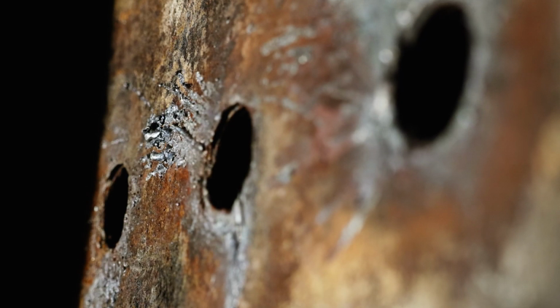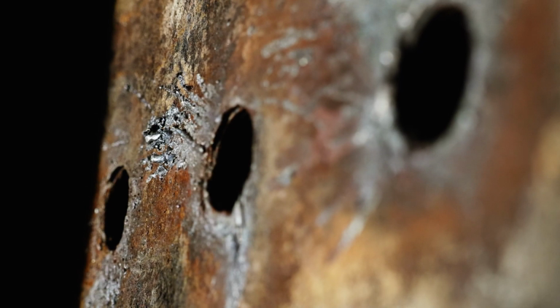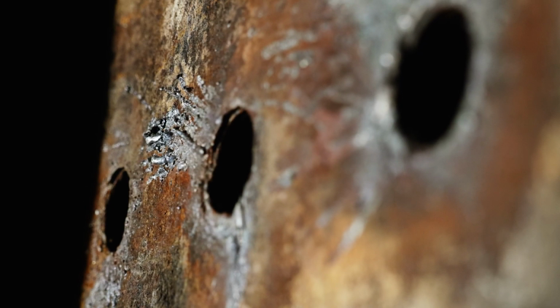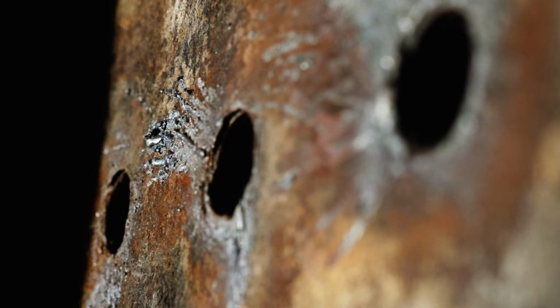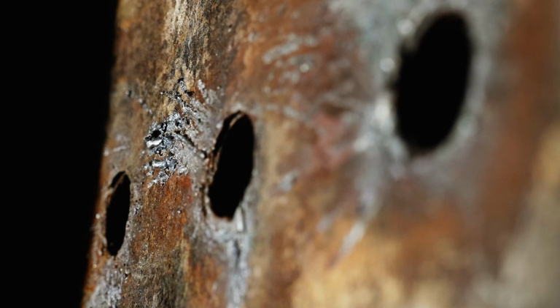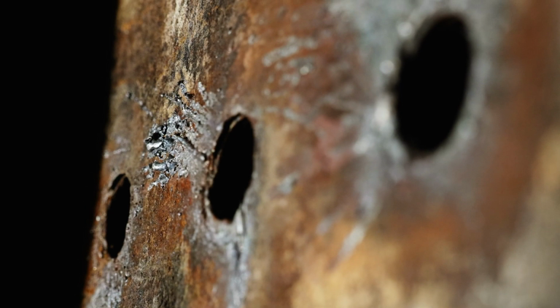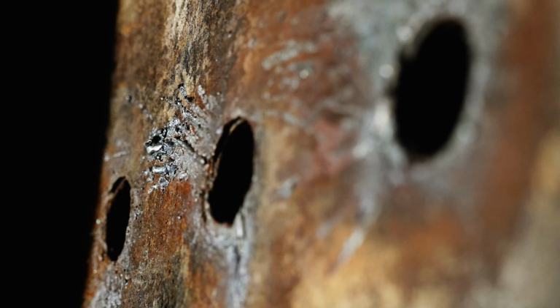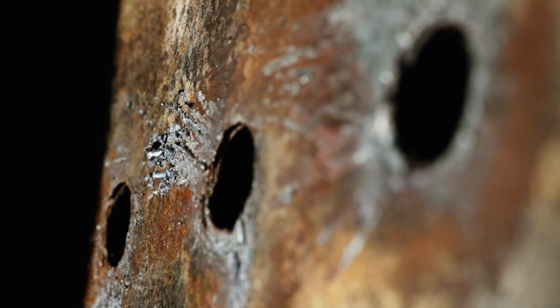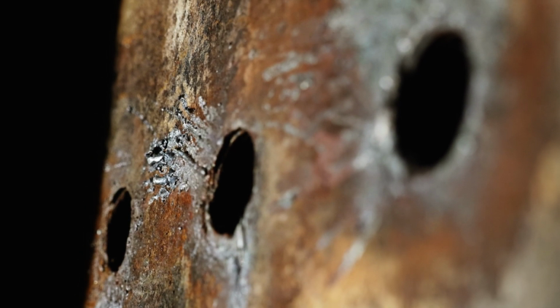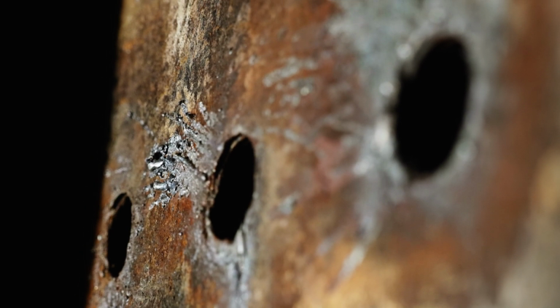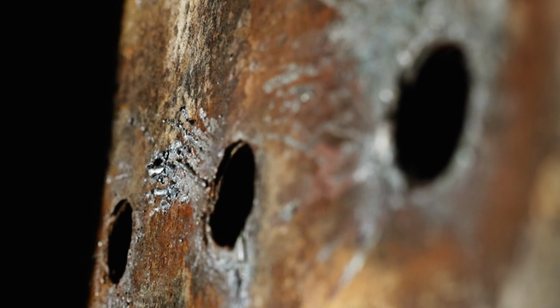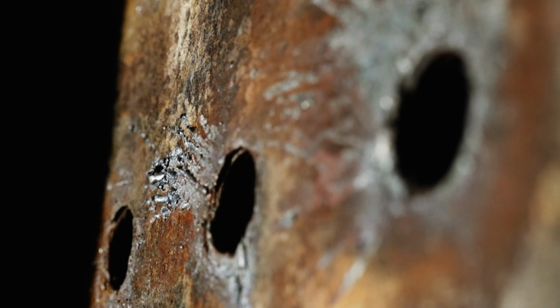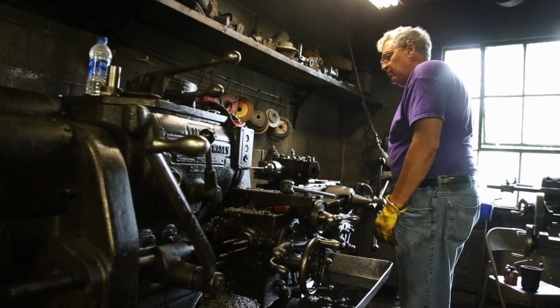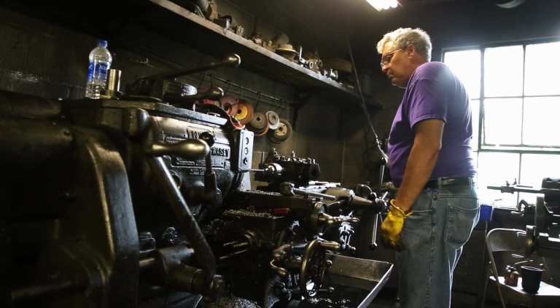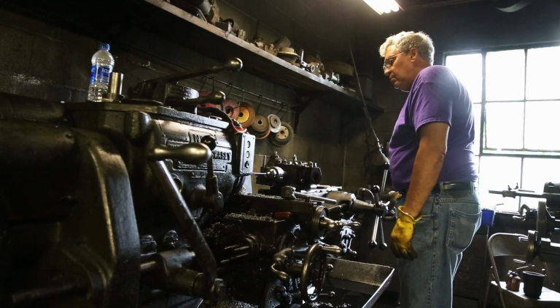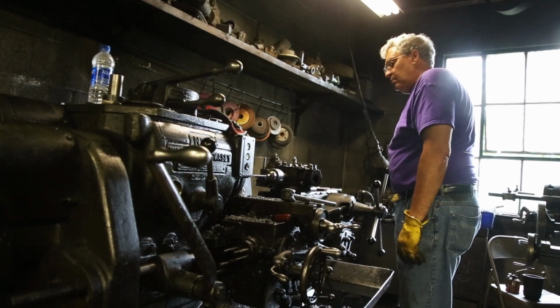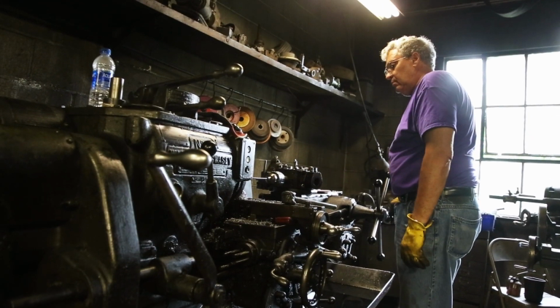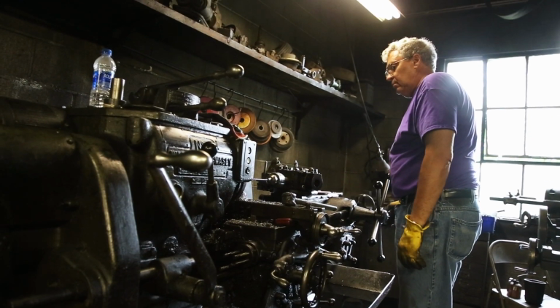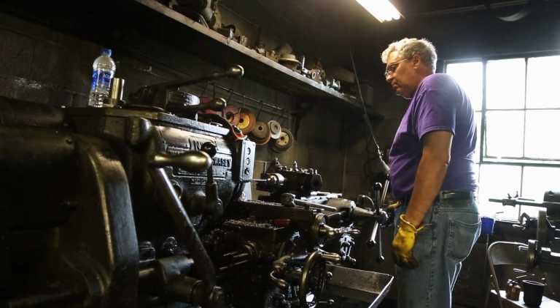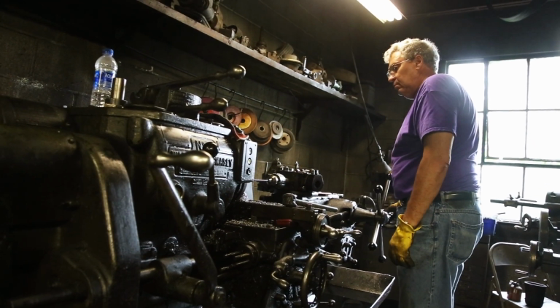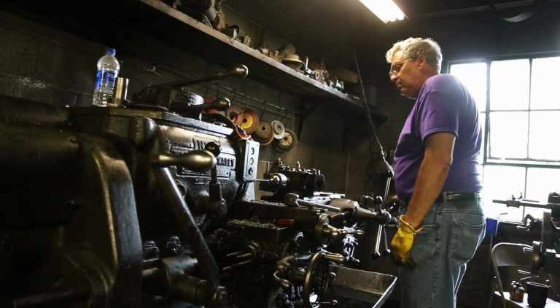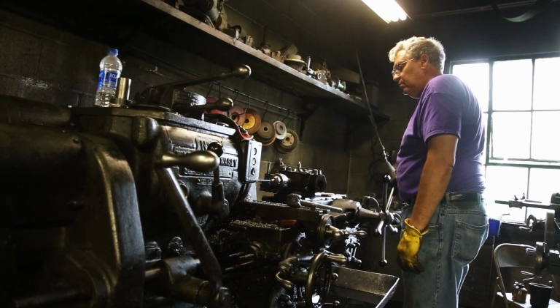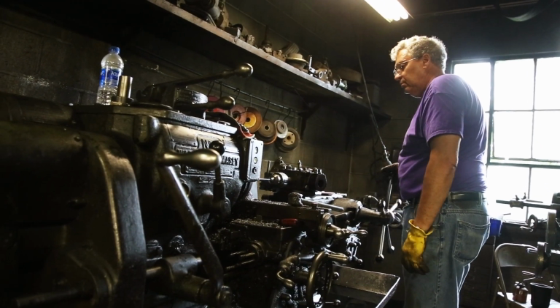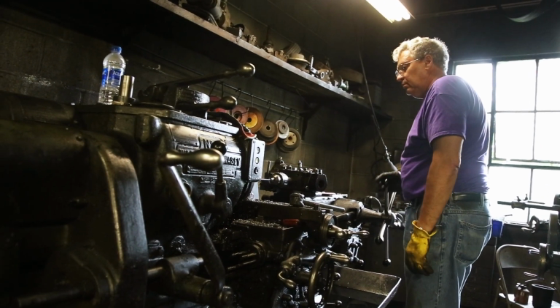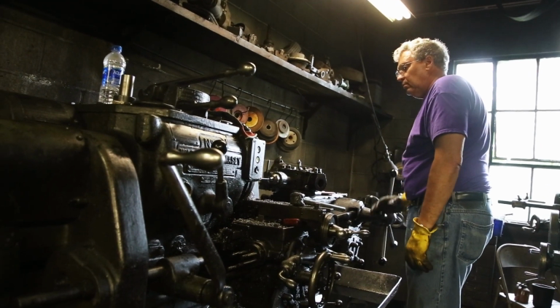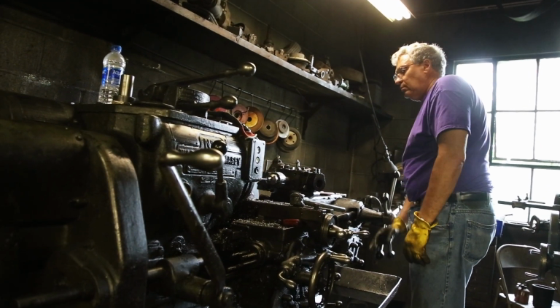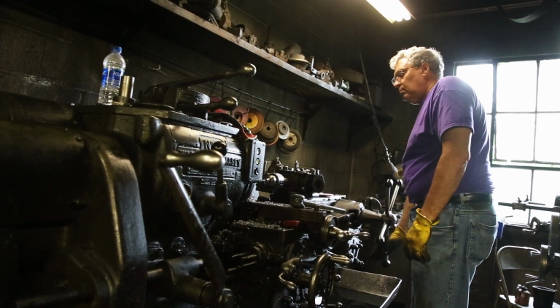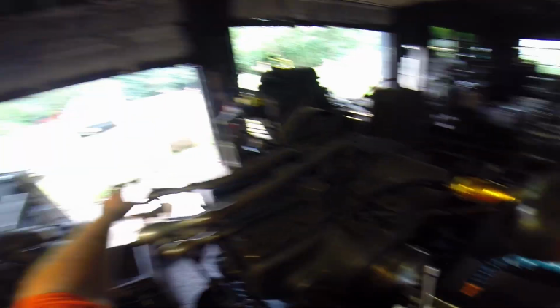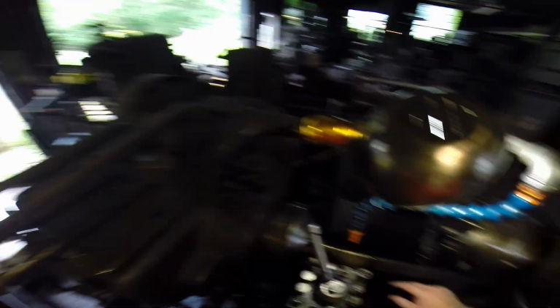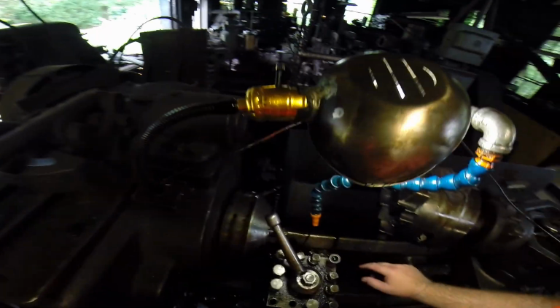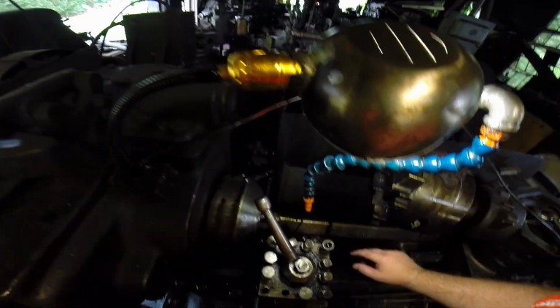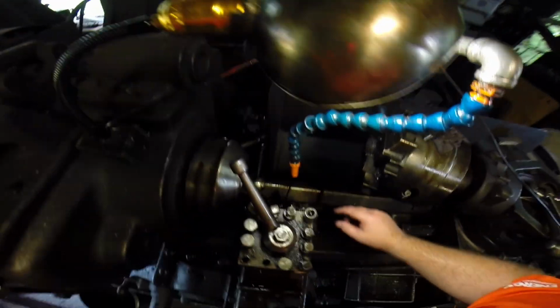We will begin manufacturing these new stables at Blyle Machine Shop here within the next month.